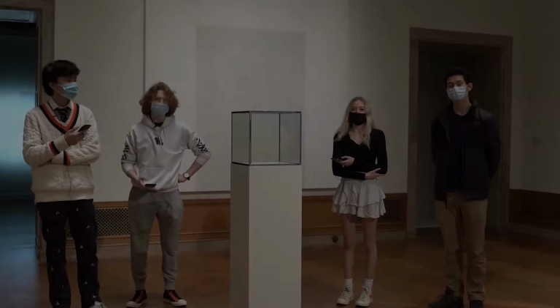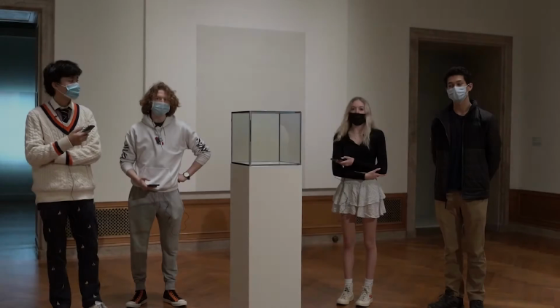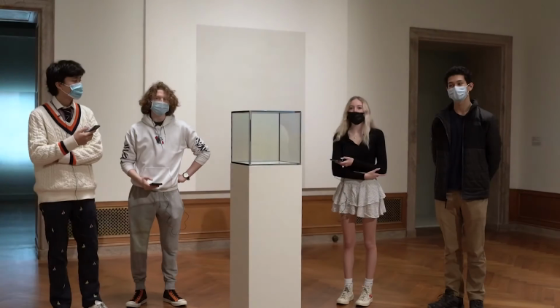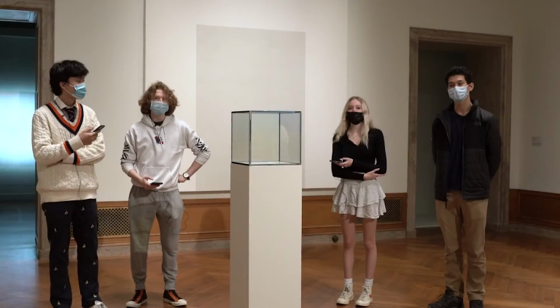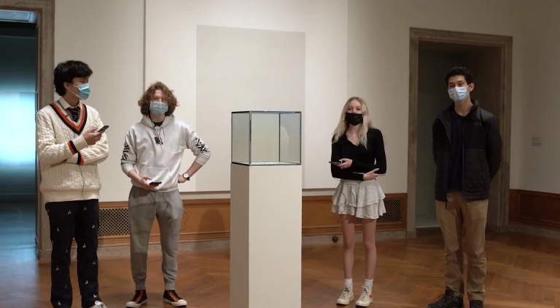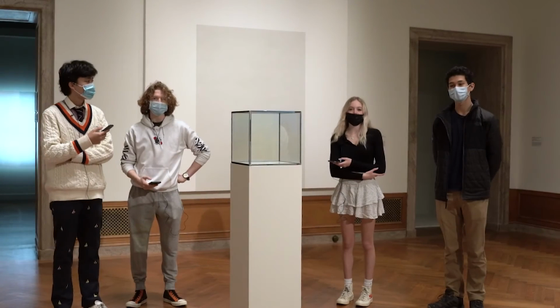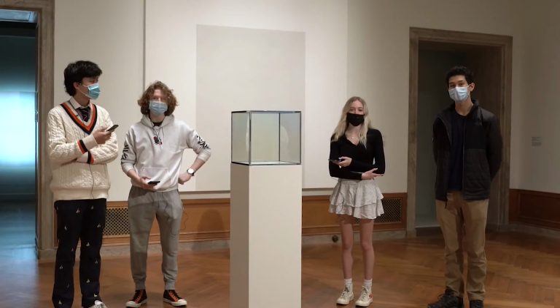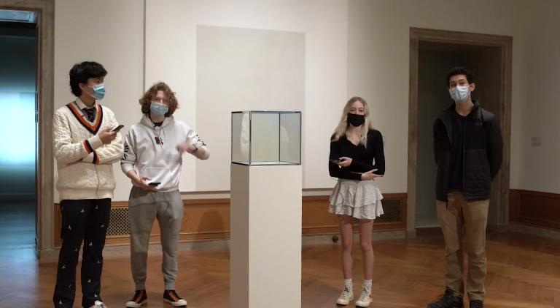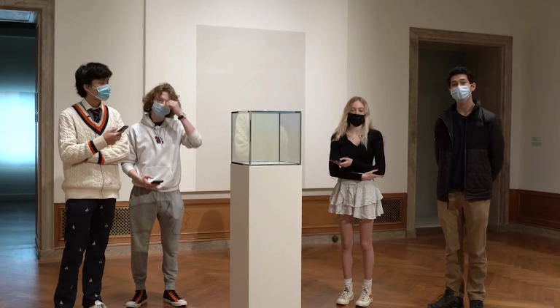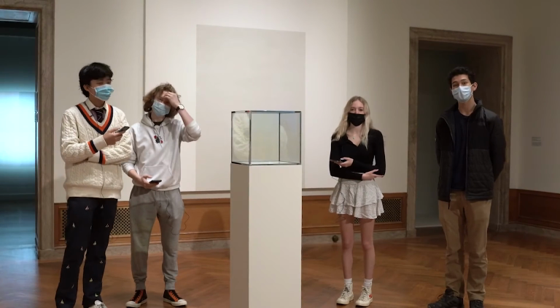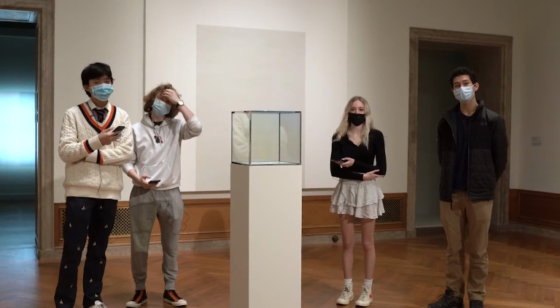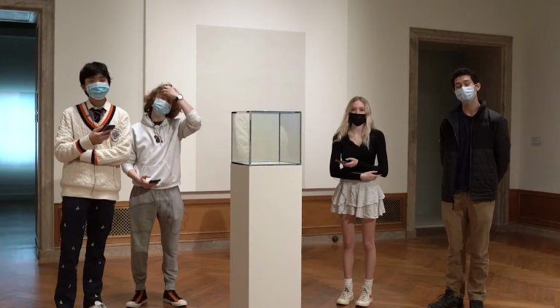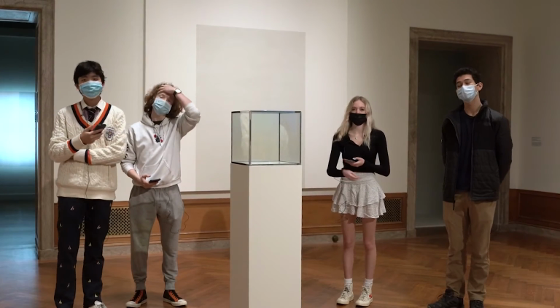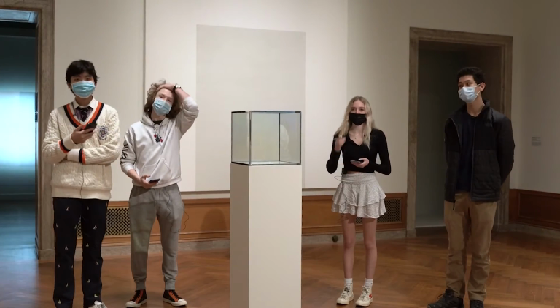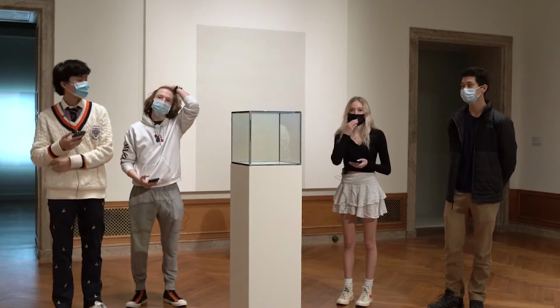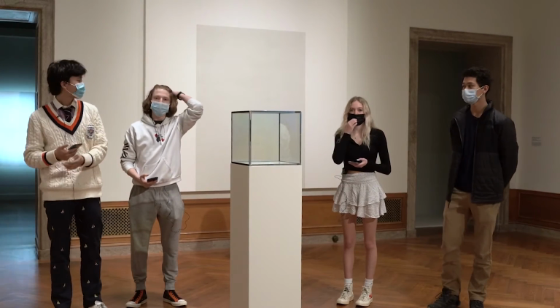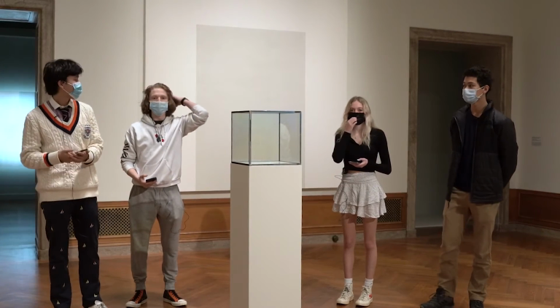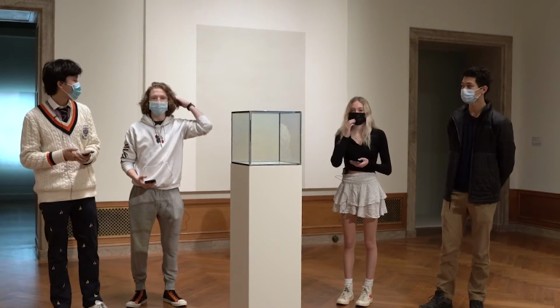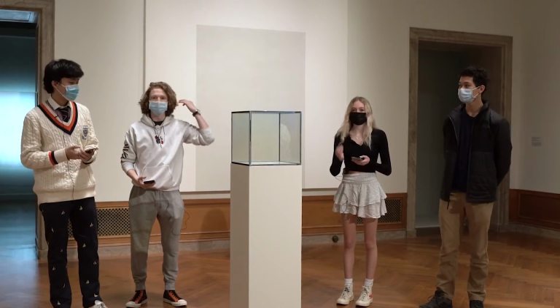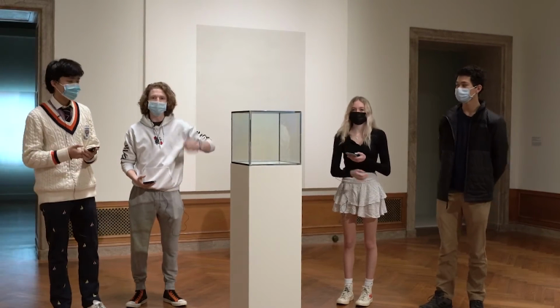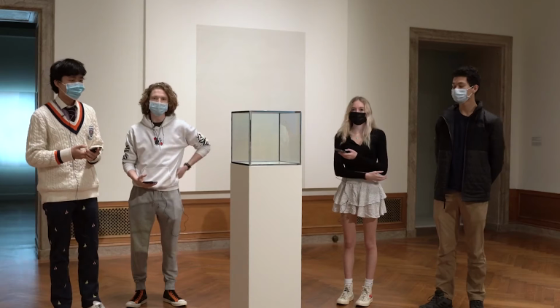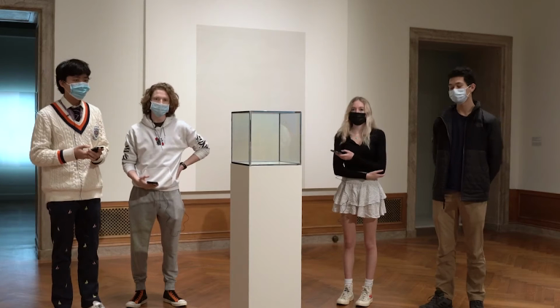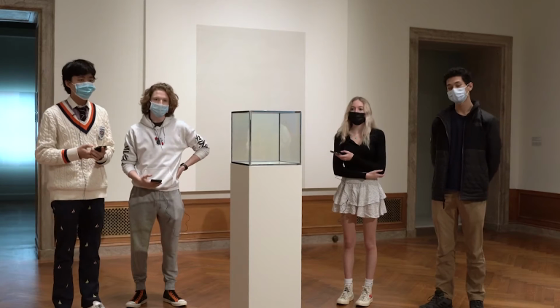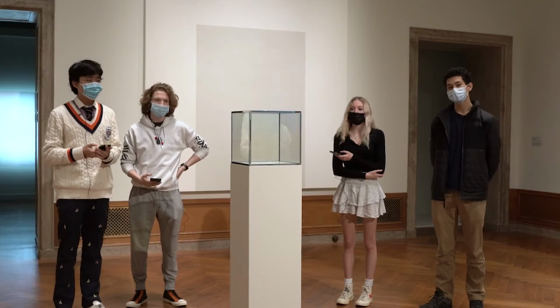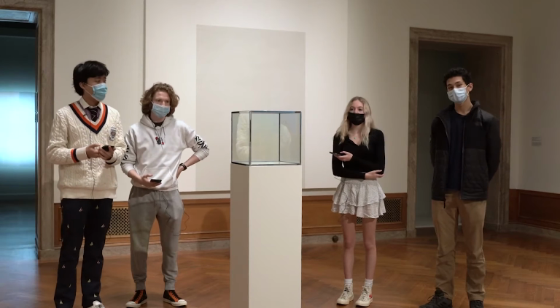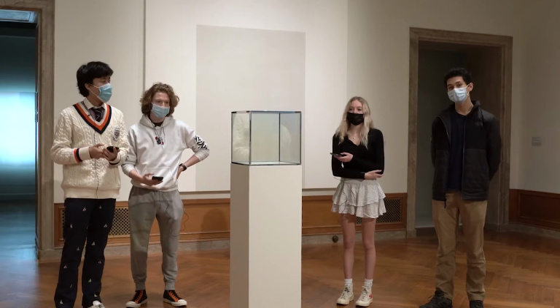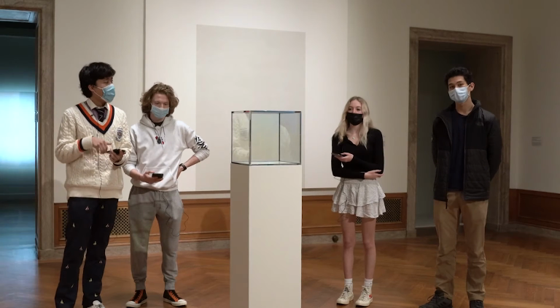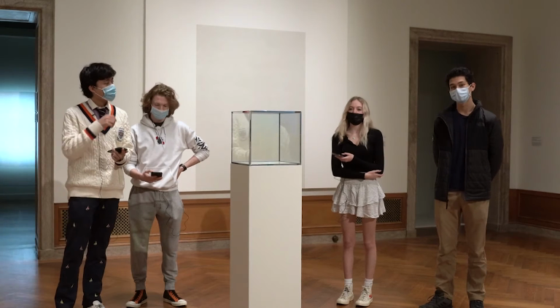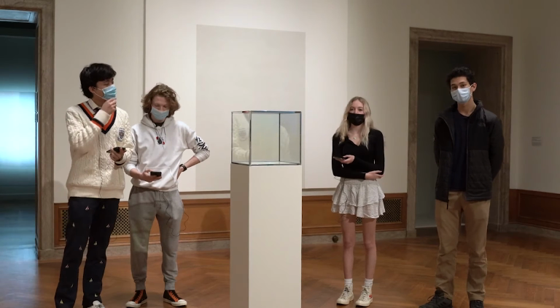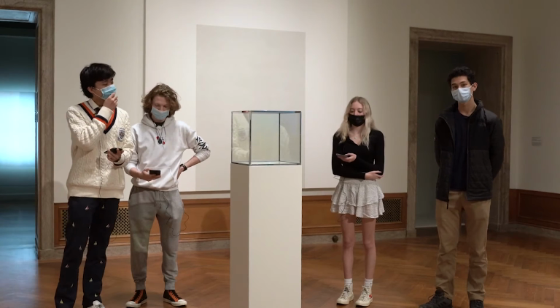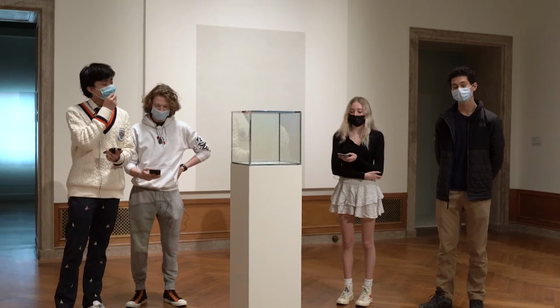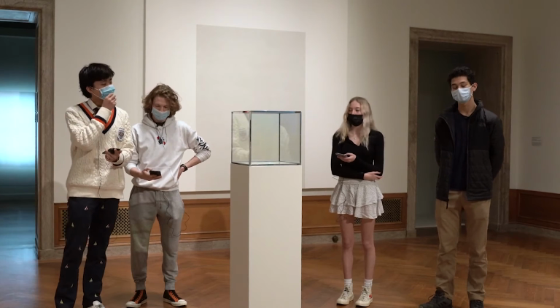Hi, my name is Sadie. My name is Trevor. I'm Andrew. And I'm Magnus. And we're going to be talking about Cube by Larry Bell.